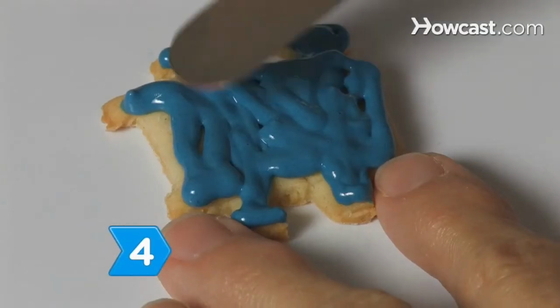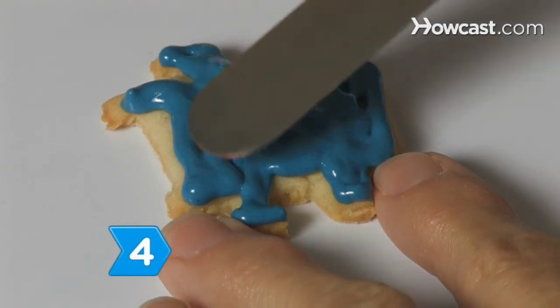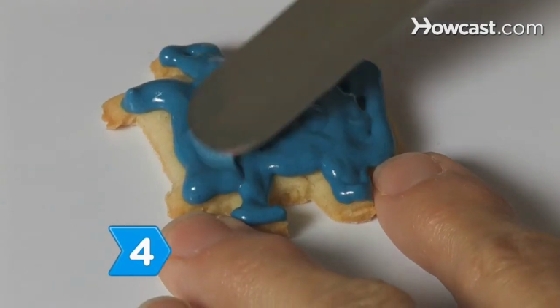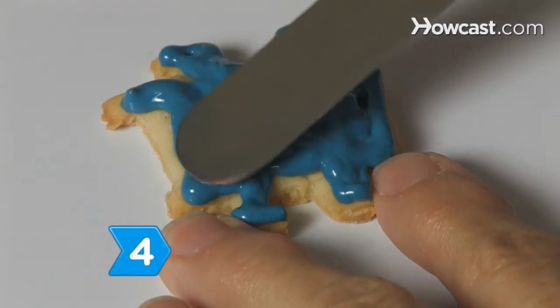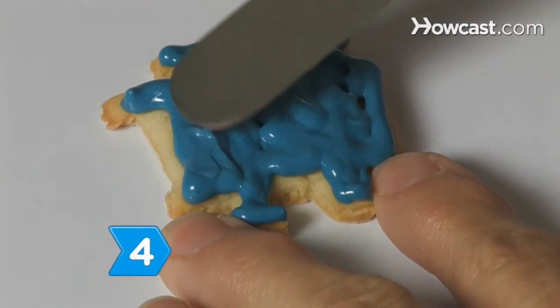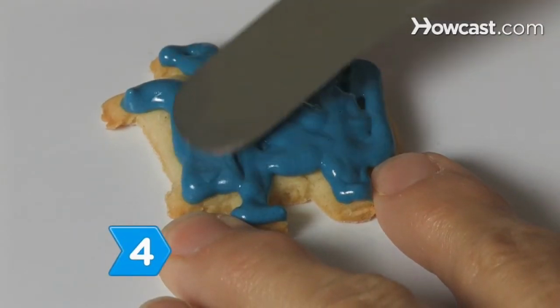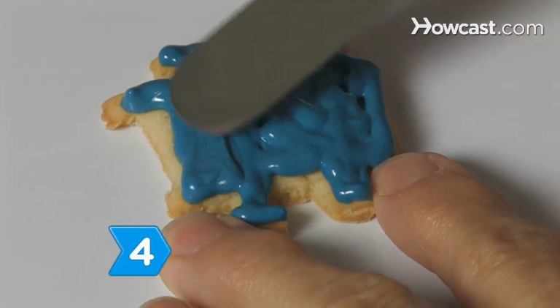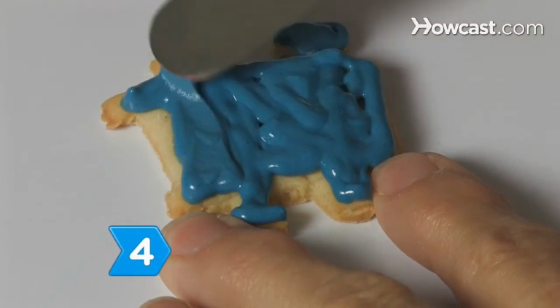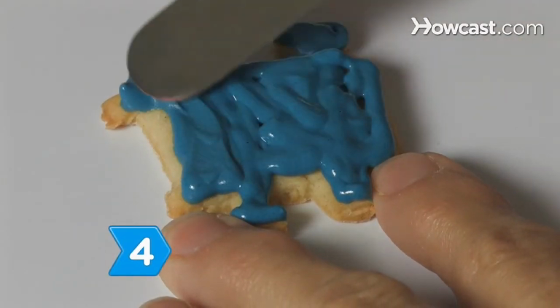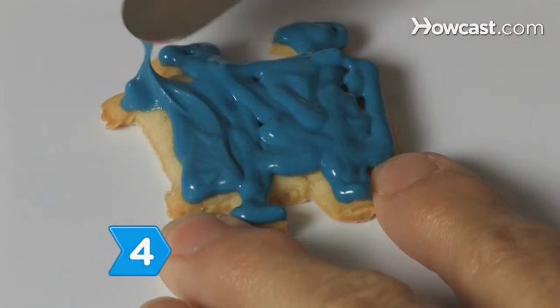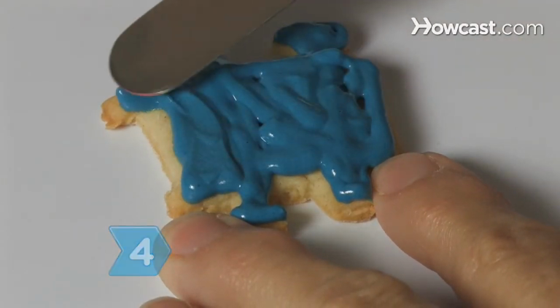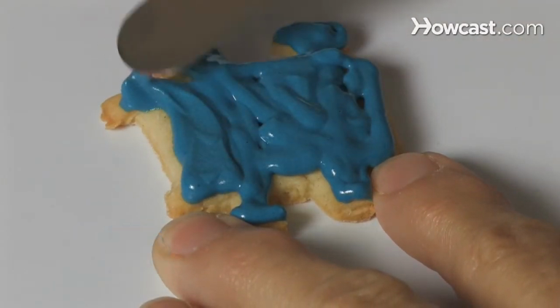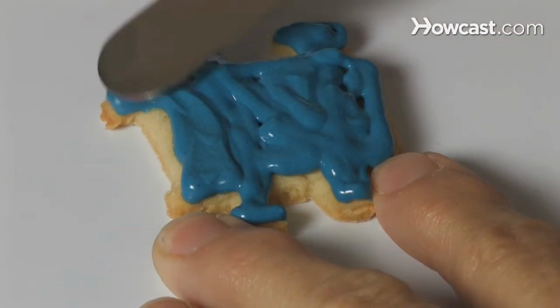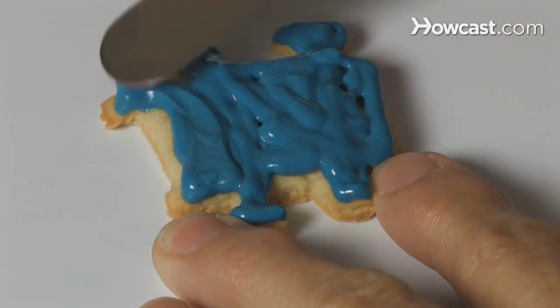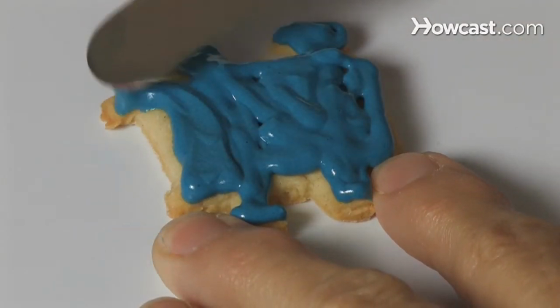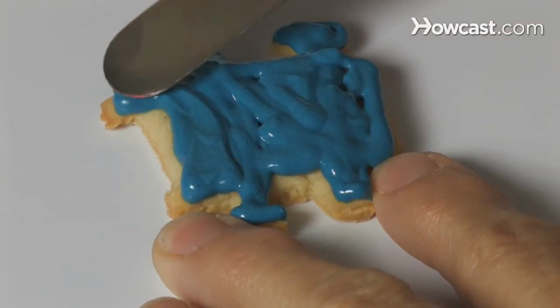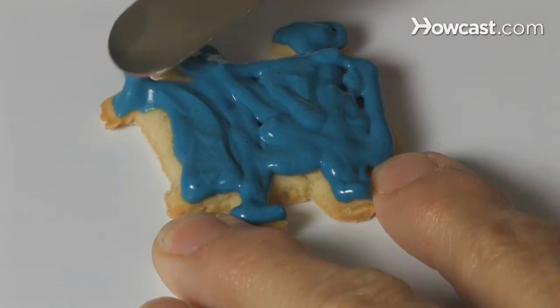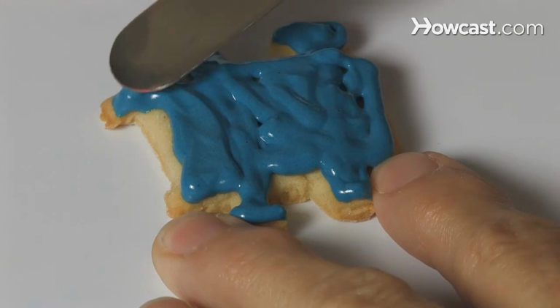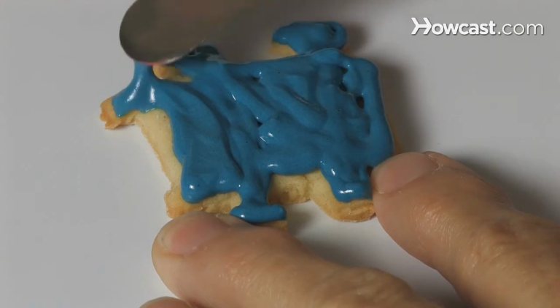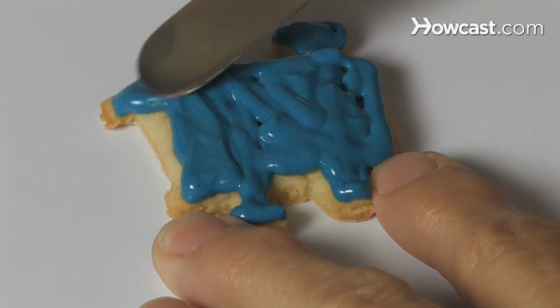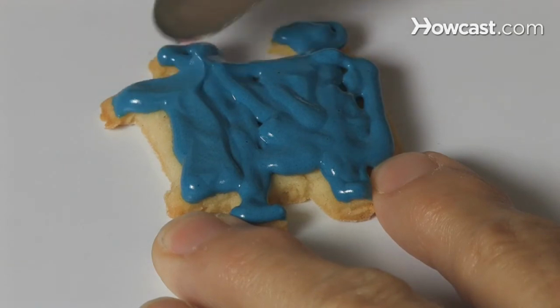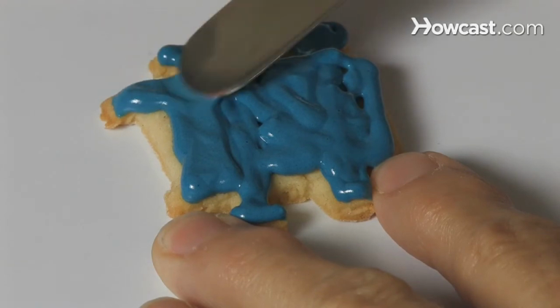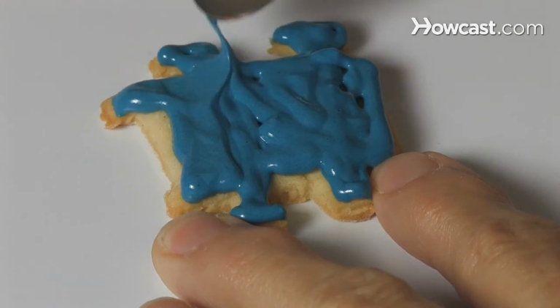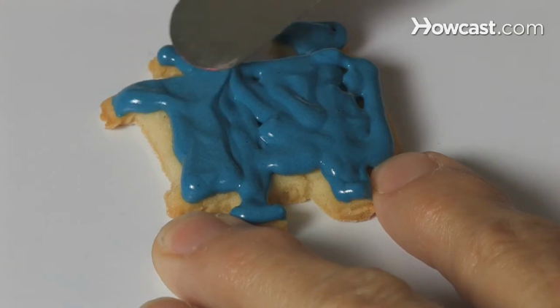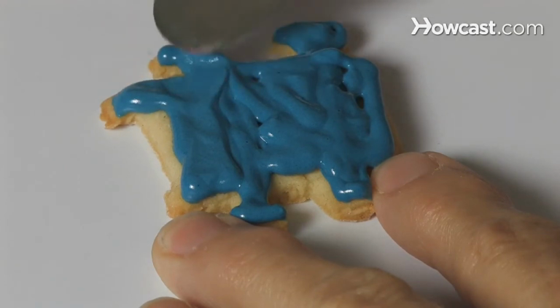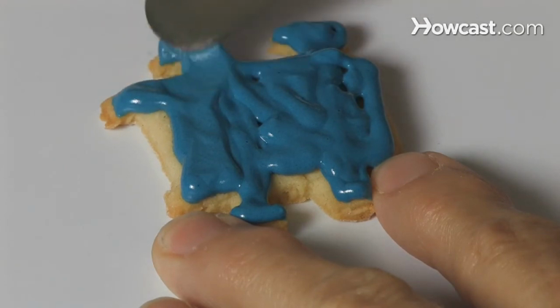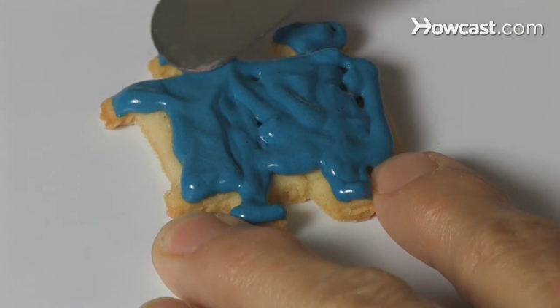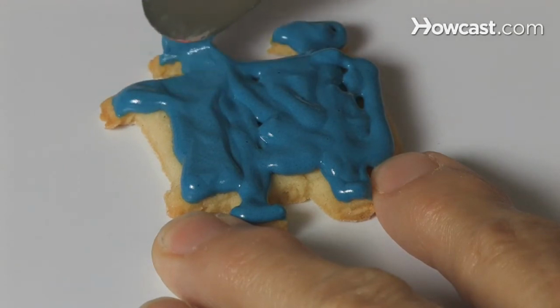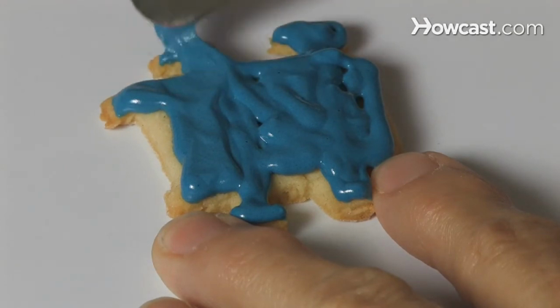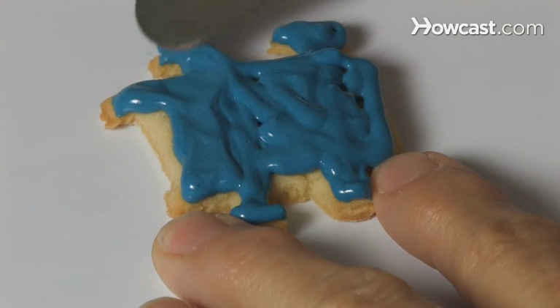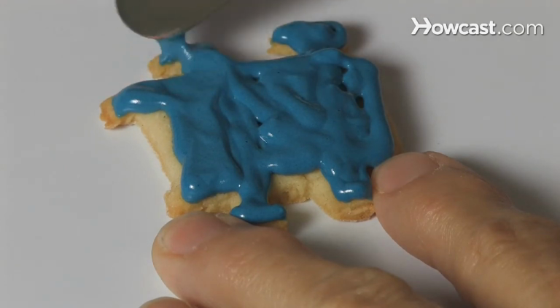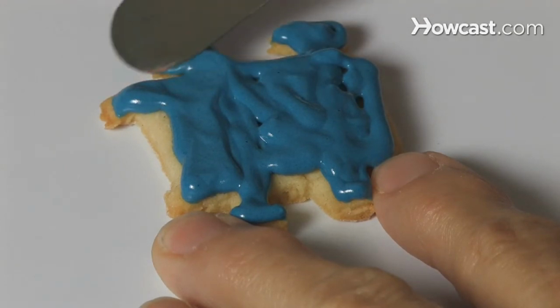Step 4: Frost the cookies with the blue frosting using the offset spatula or butter knife, and allow the icing to dry completely.